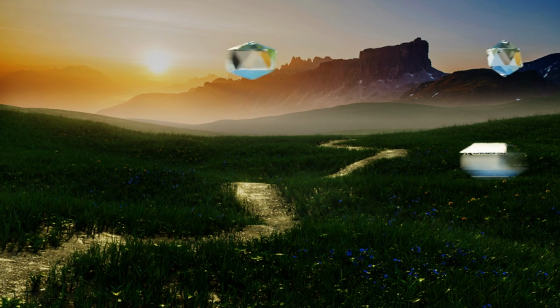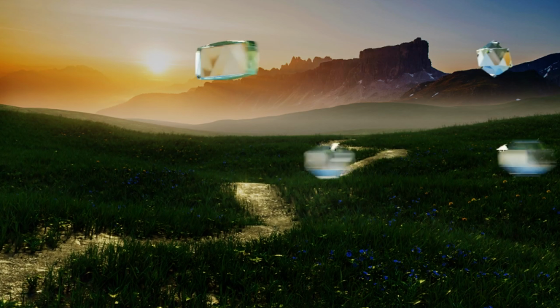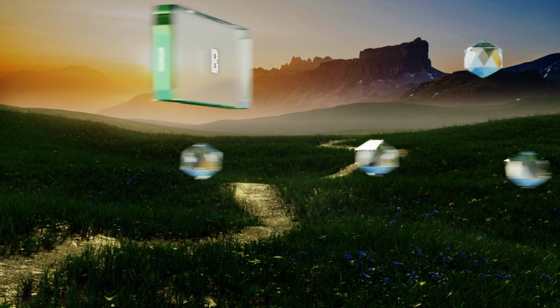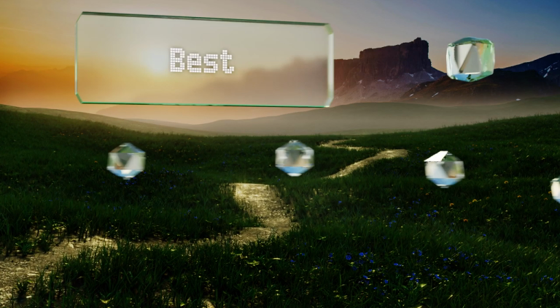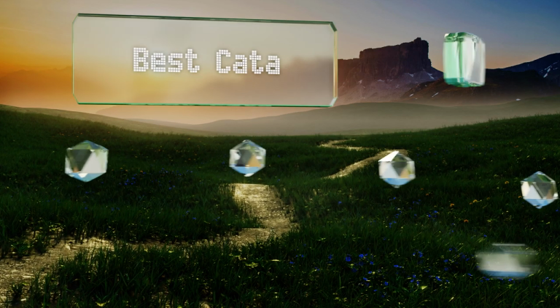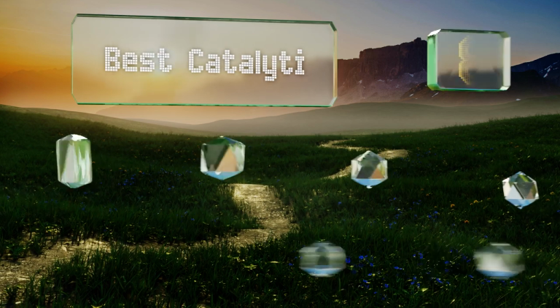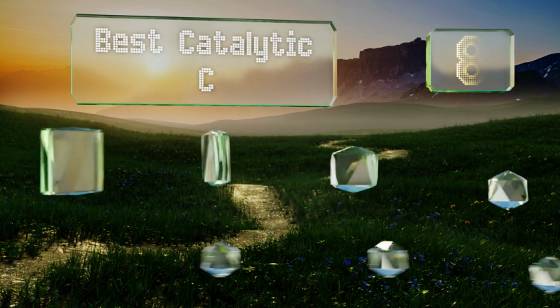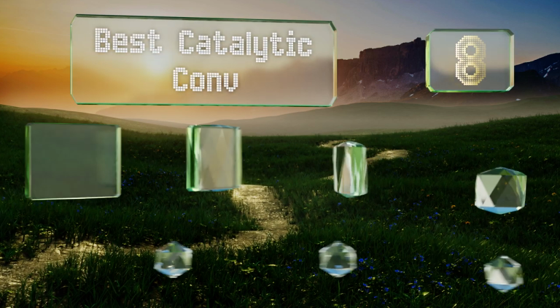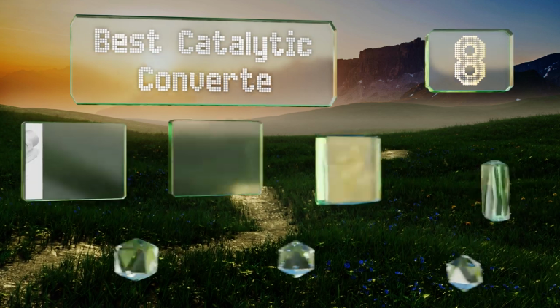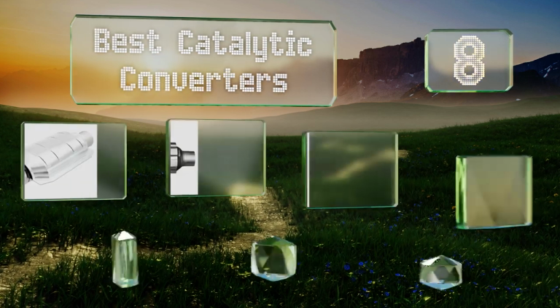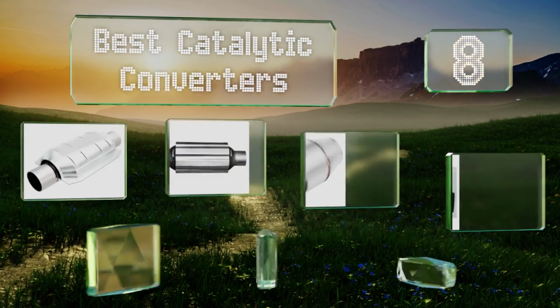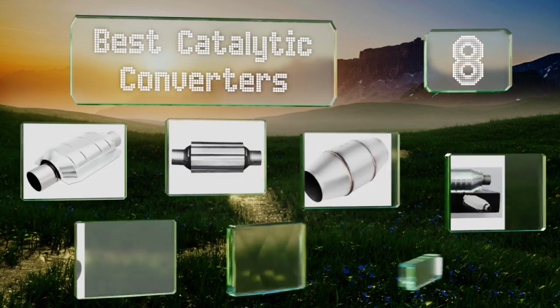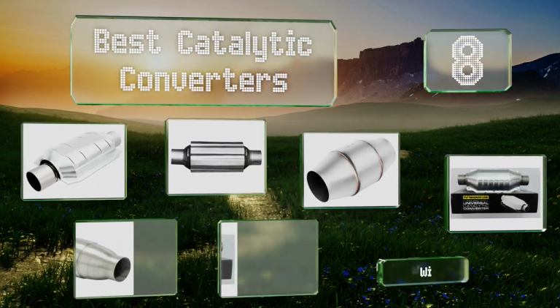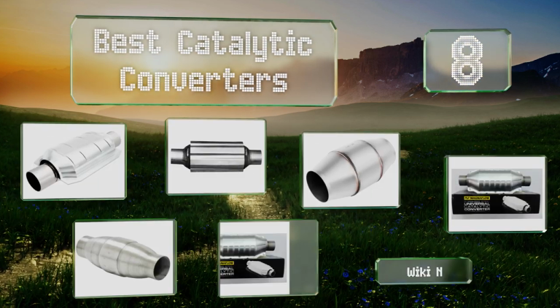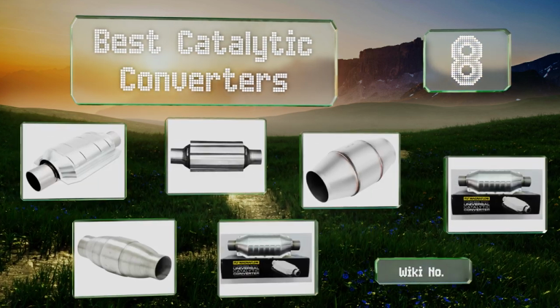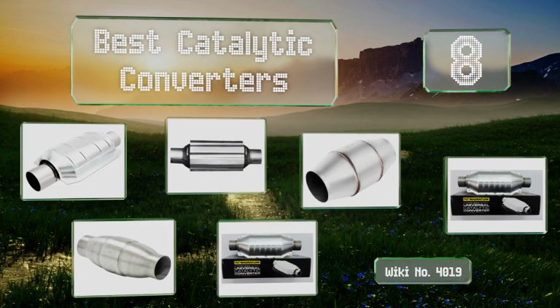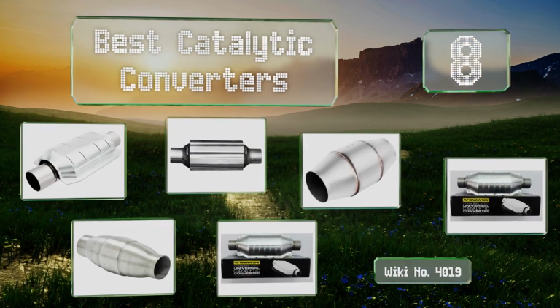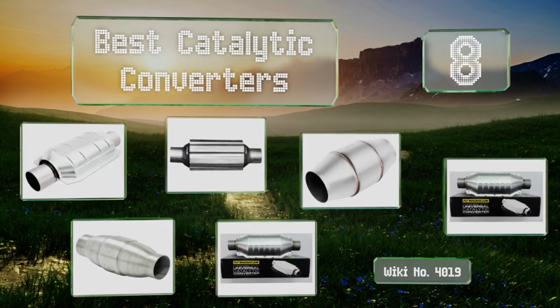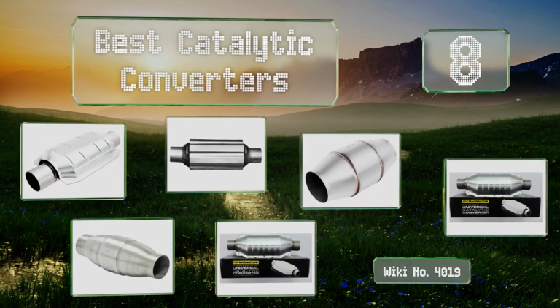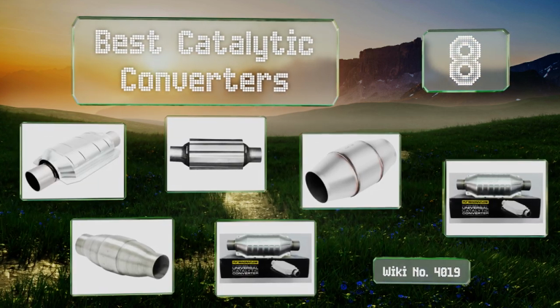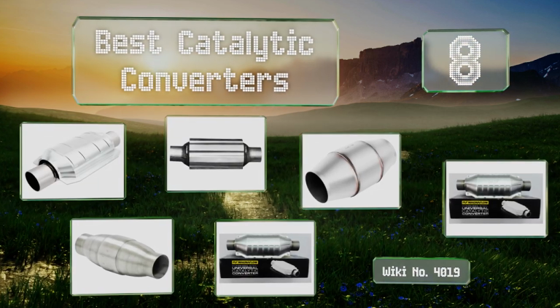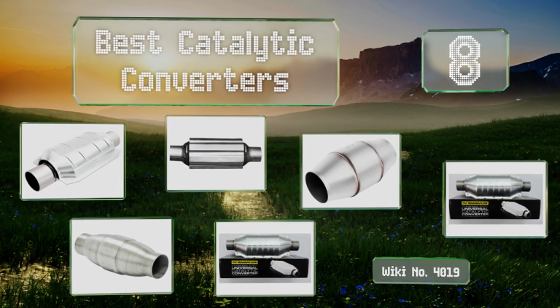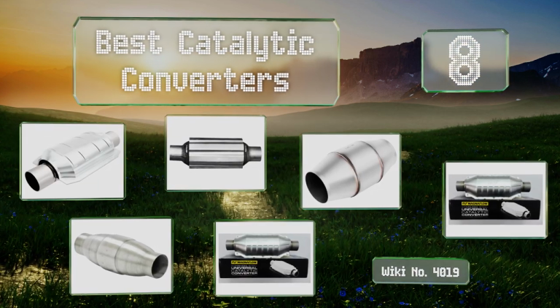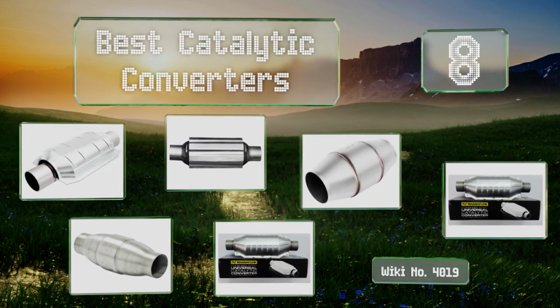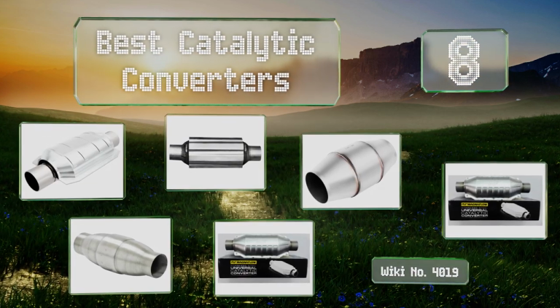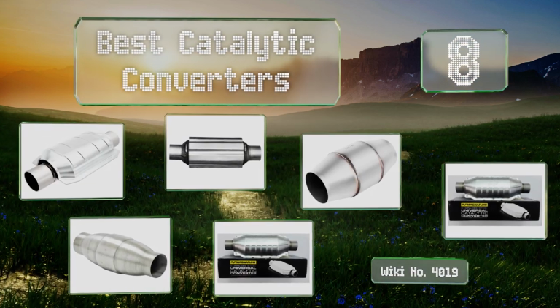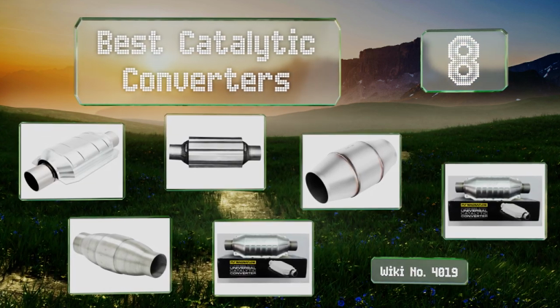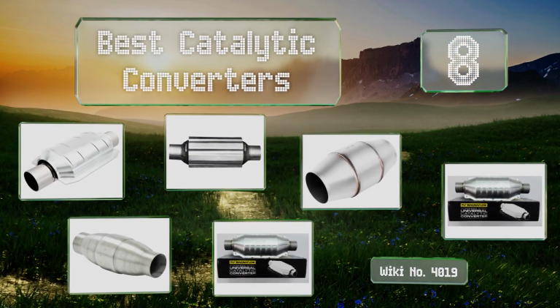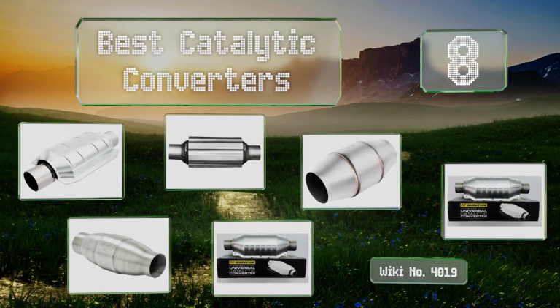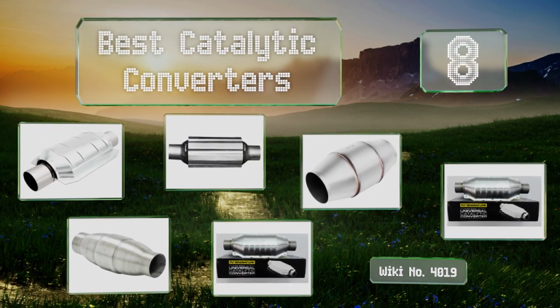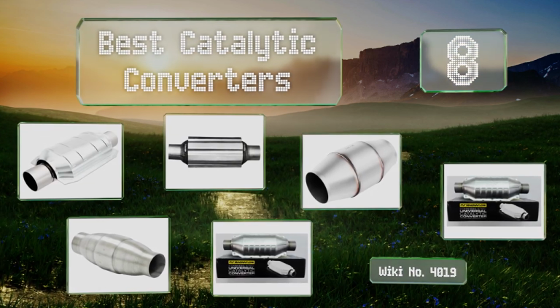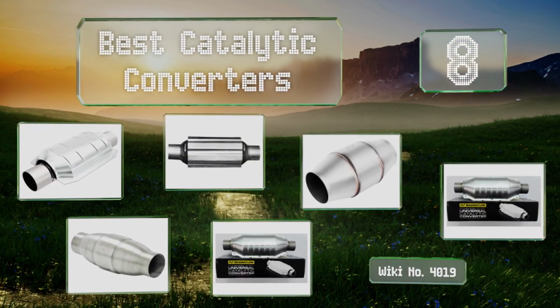EasyVid presents the eight best catalytic converters. Let's get started with the list.